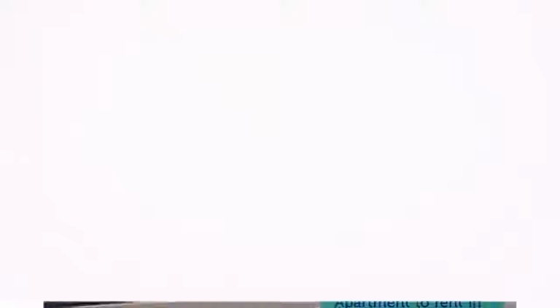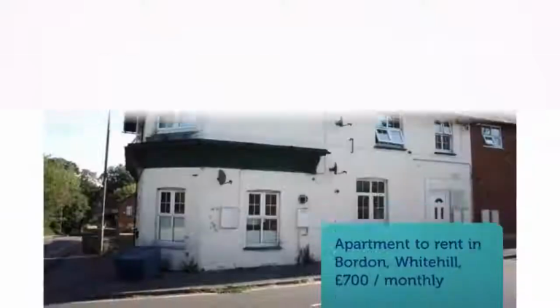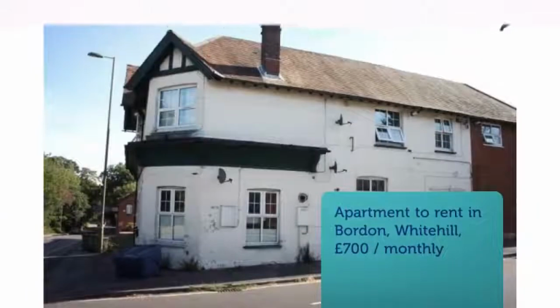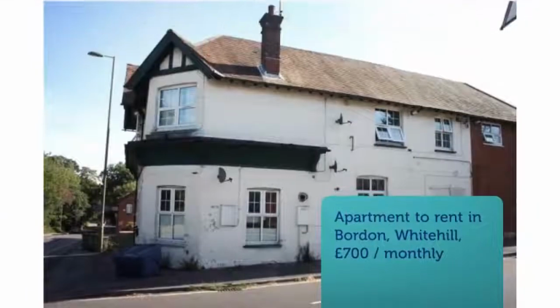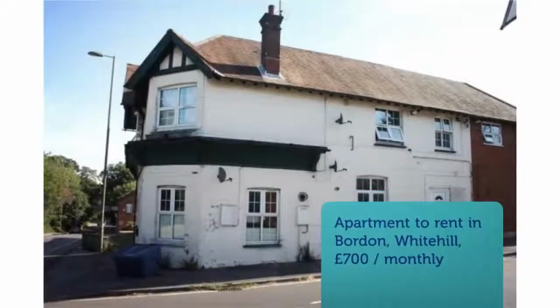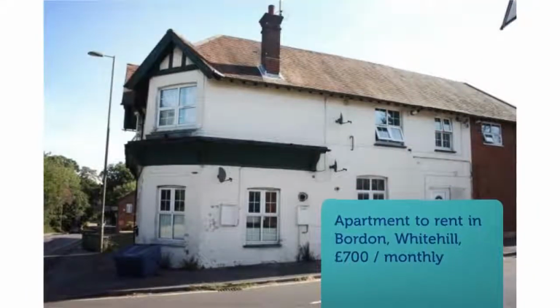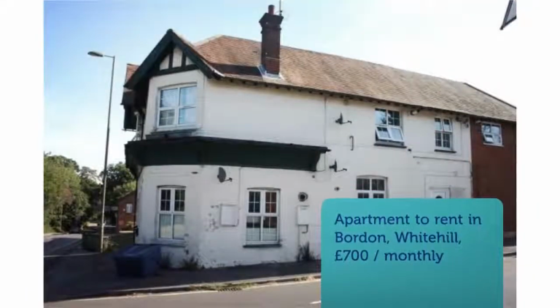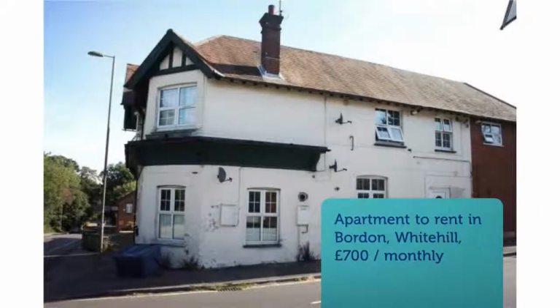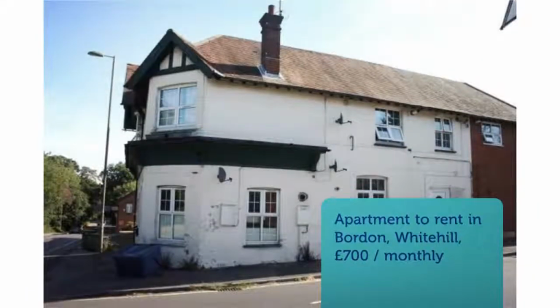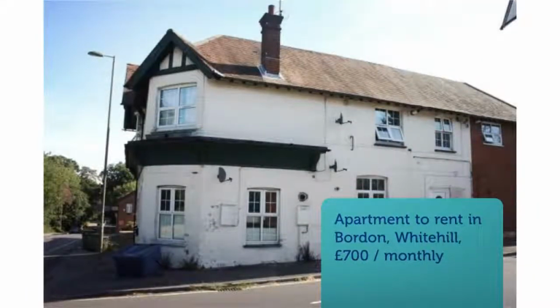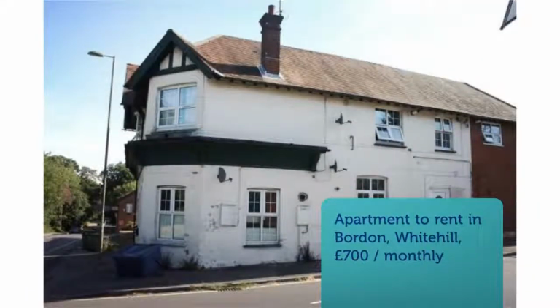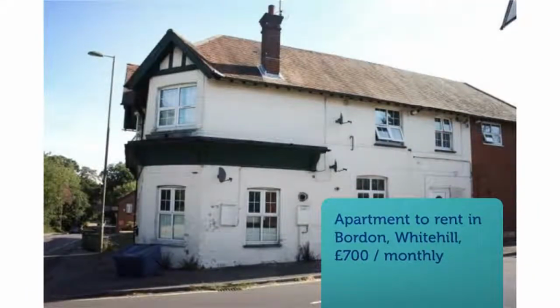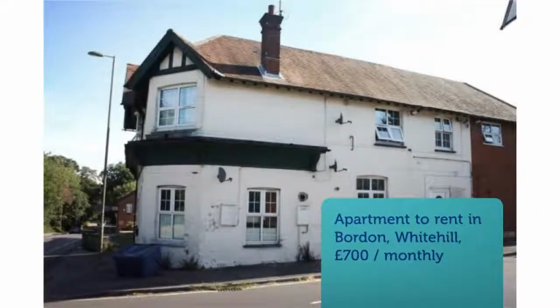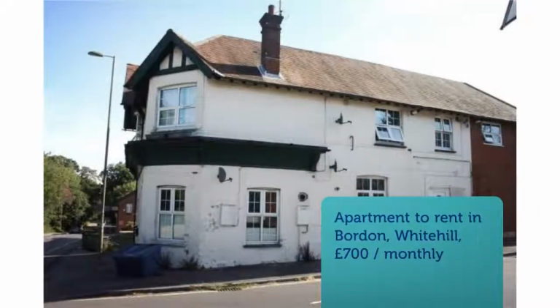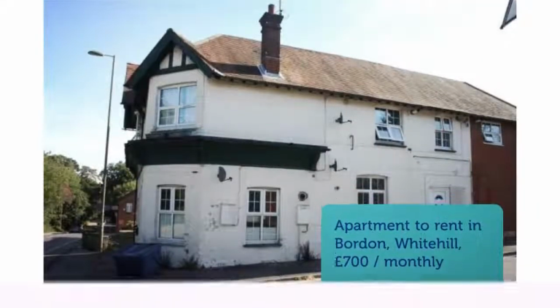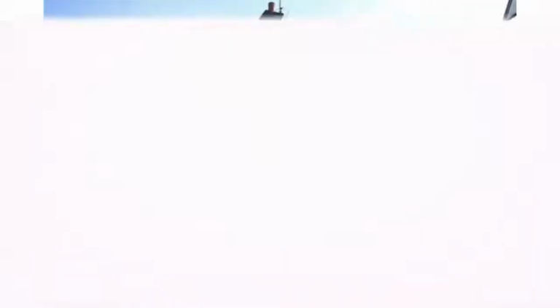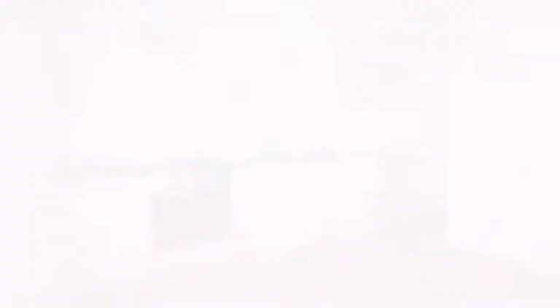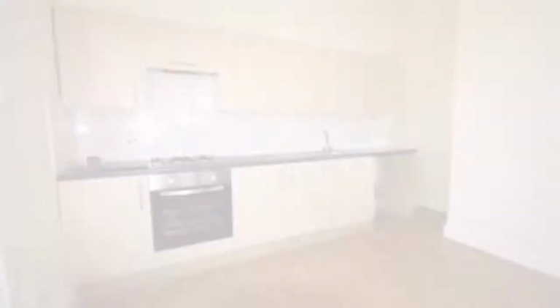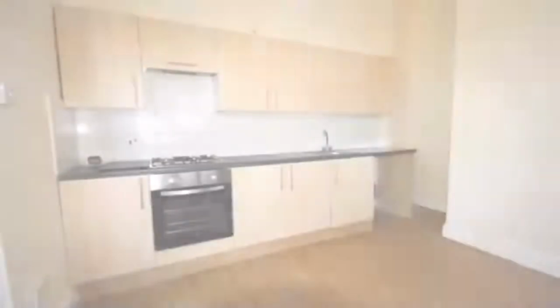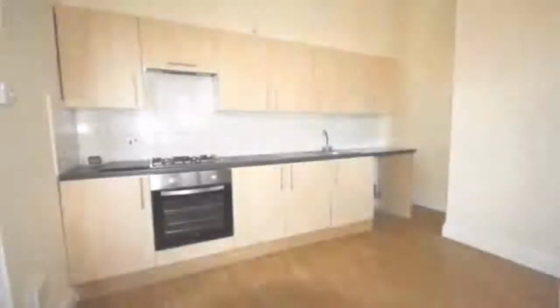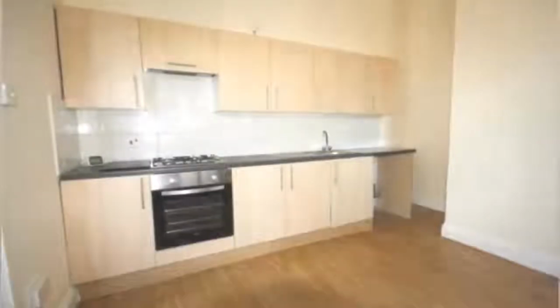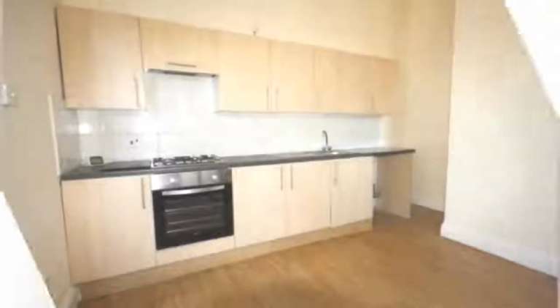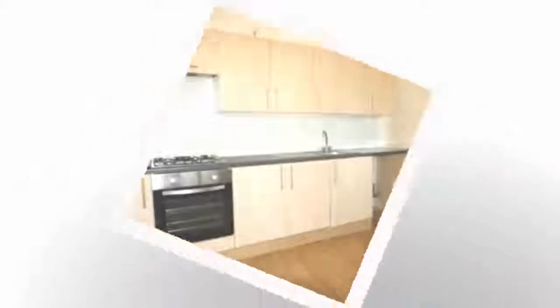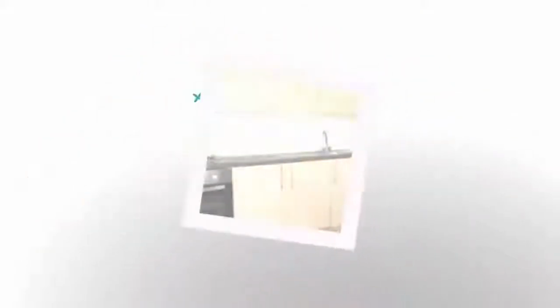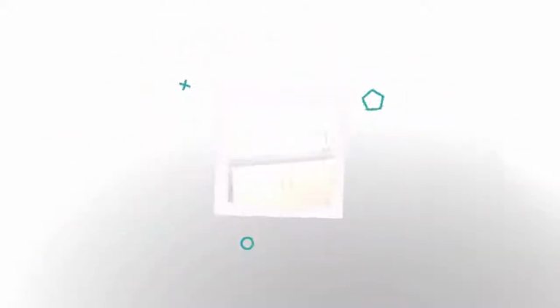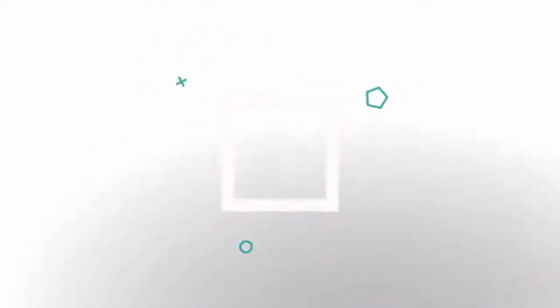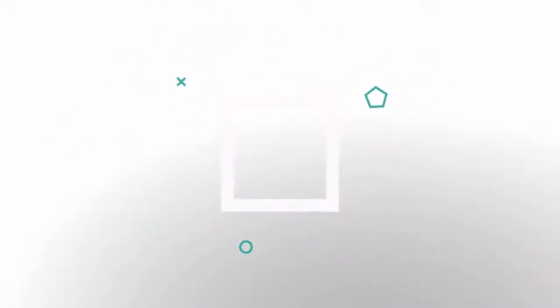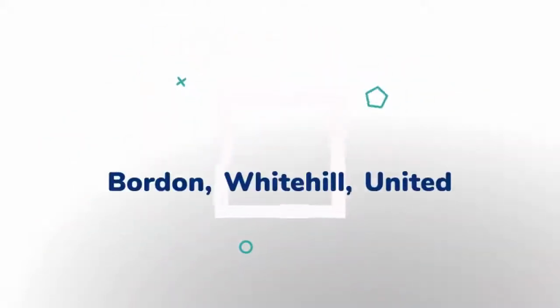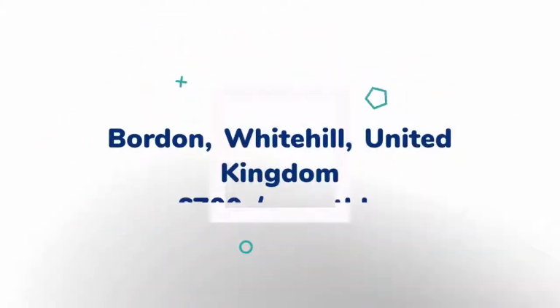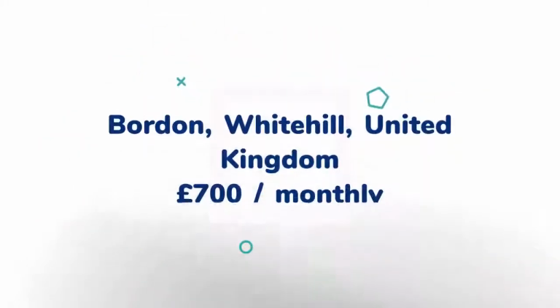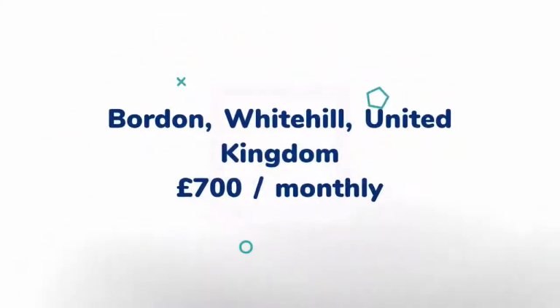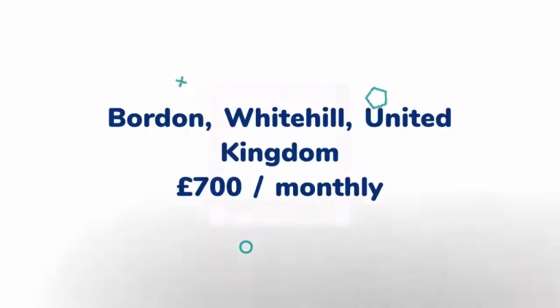One-bedroom apartment. Petersfield House, Petersfield Road, Borden, Hampshire, GU-35.